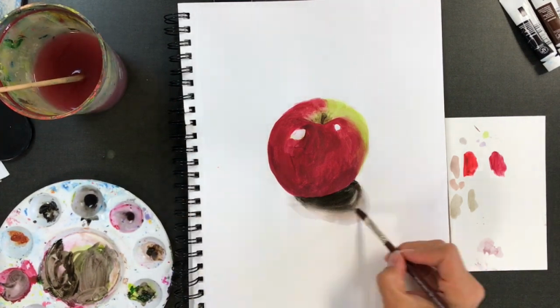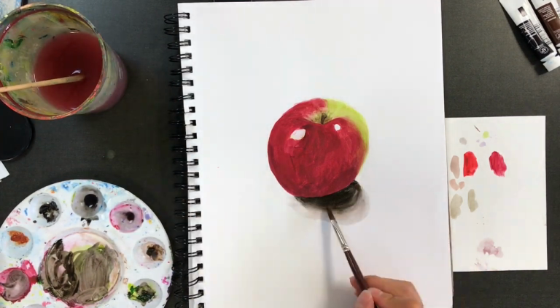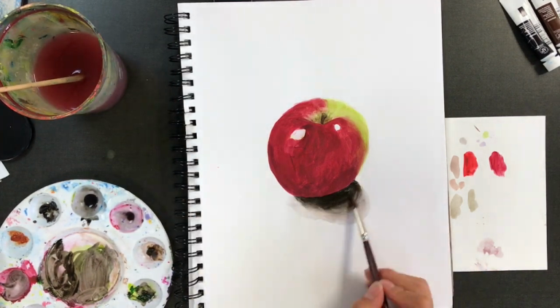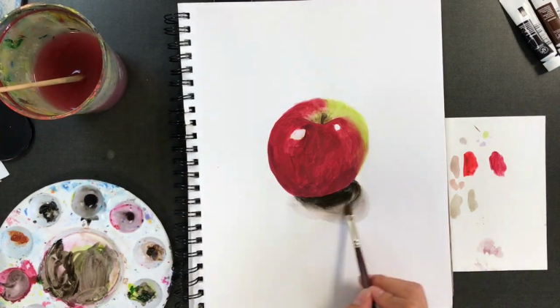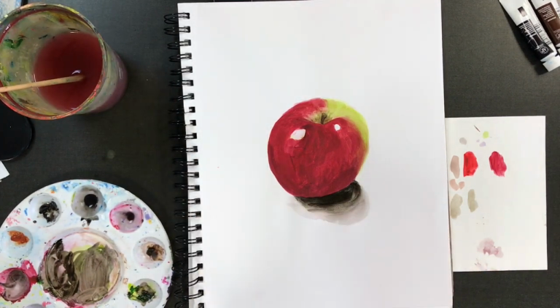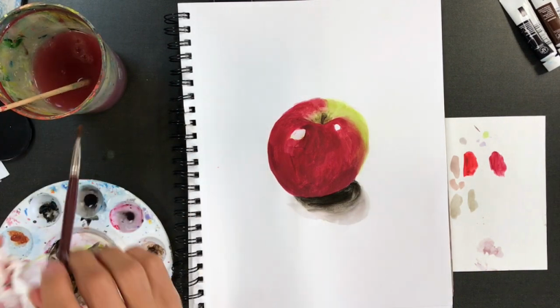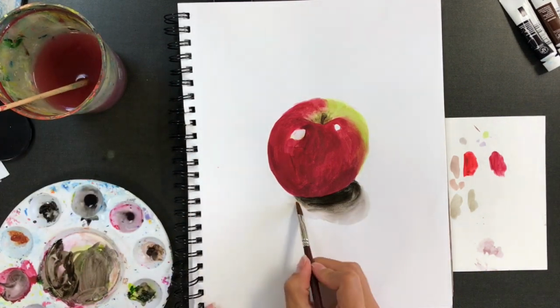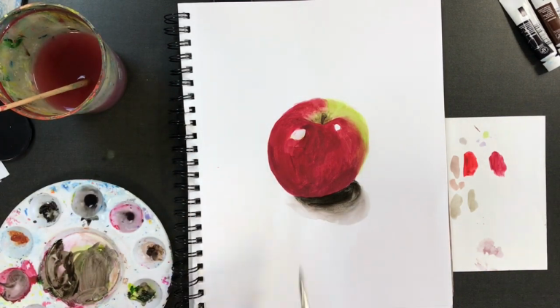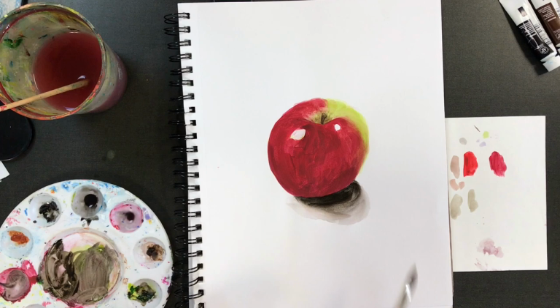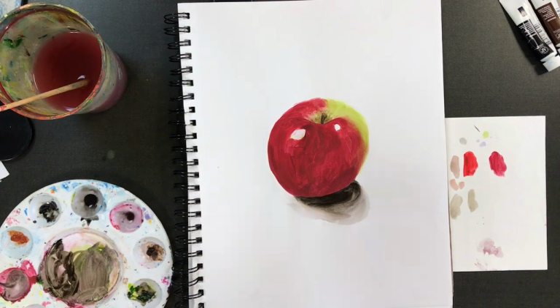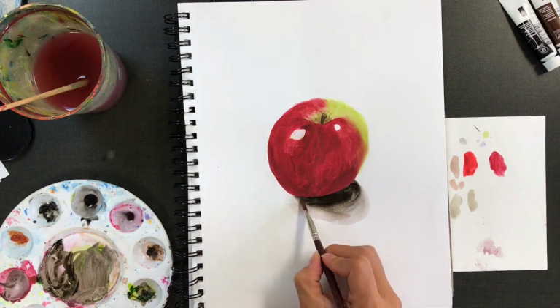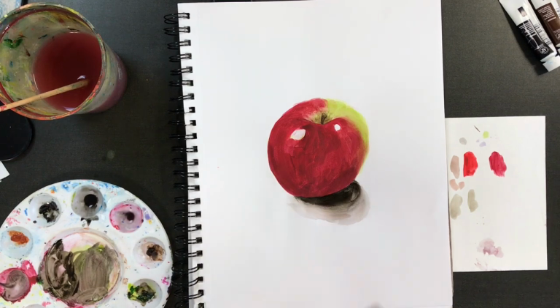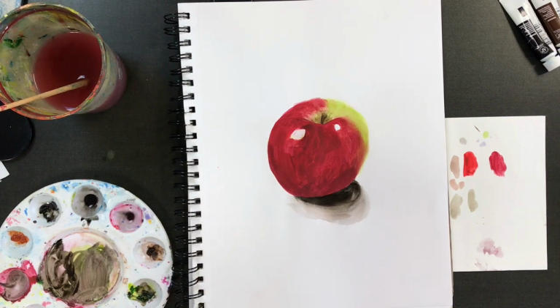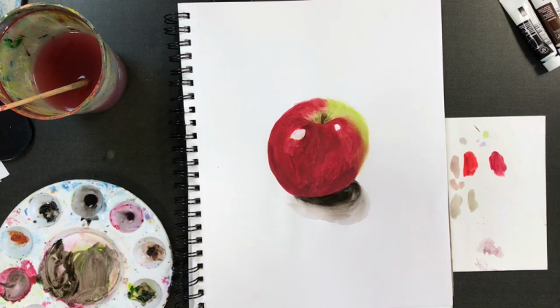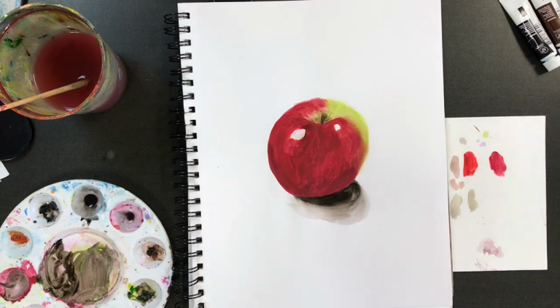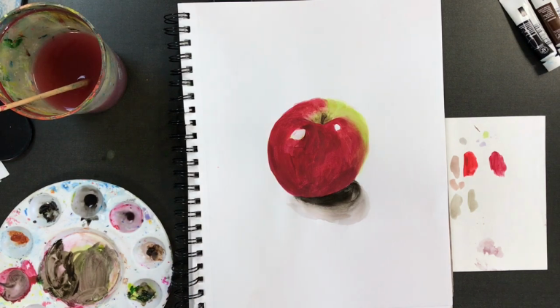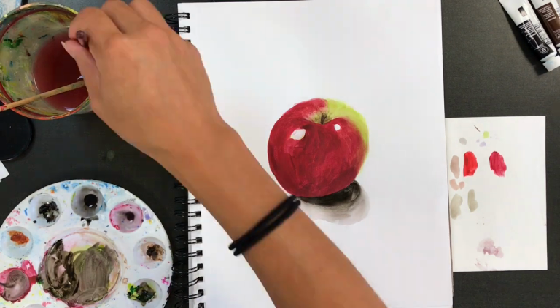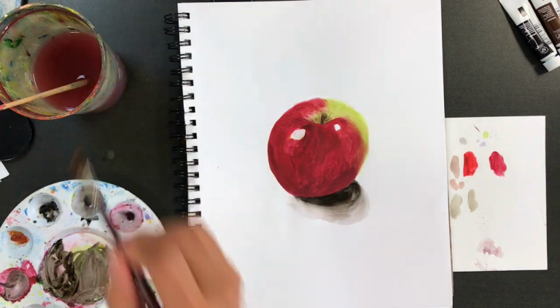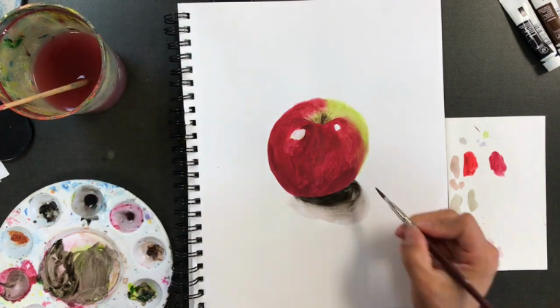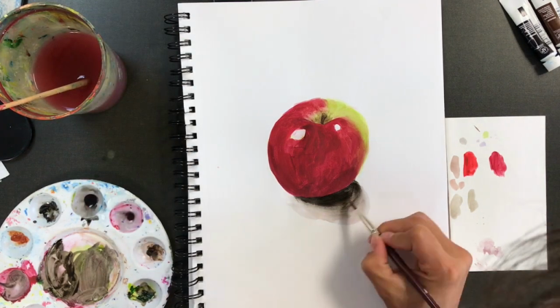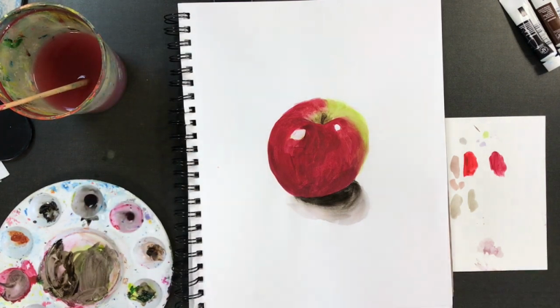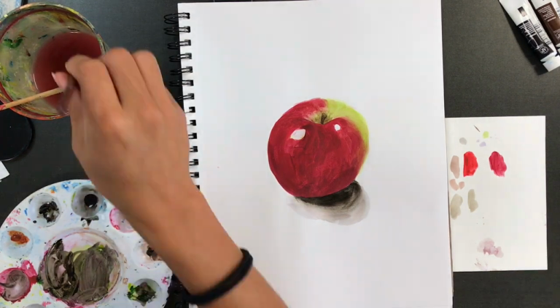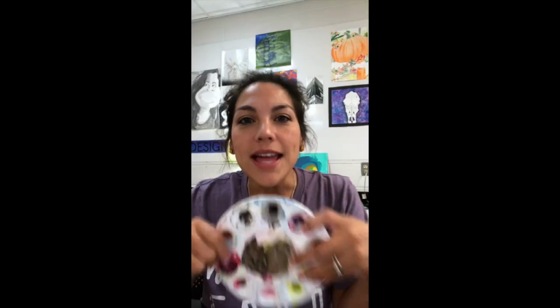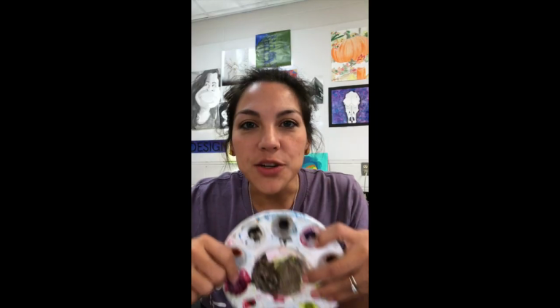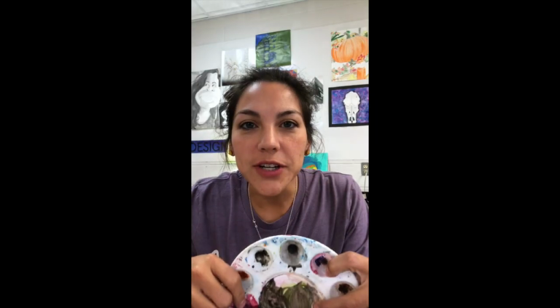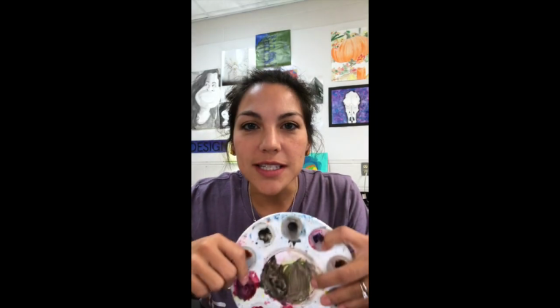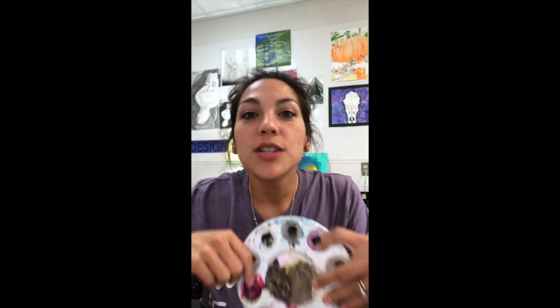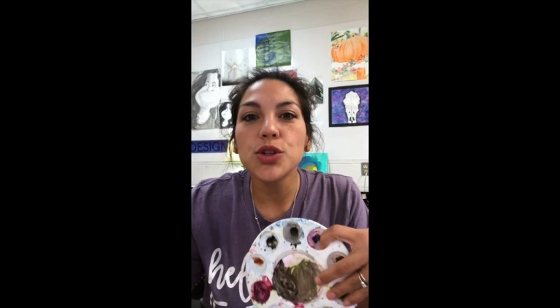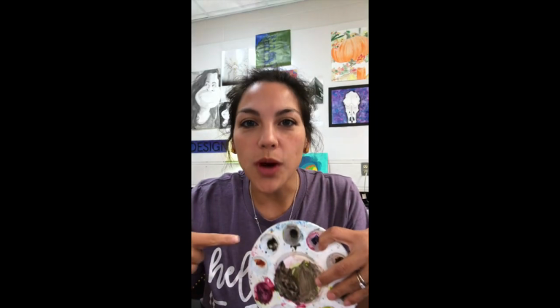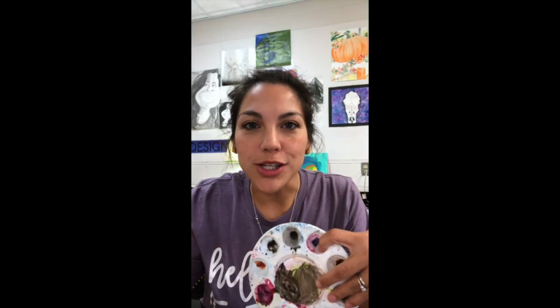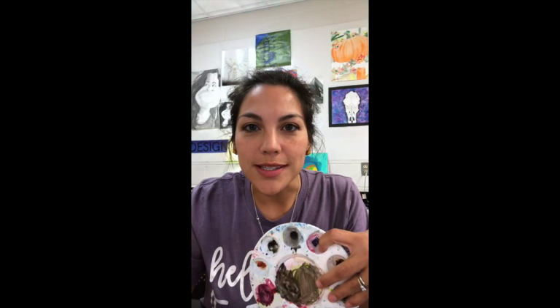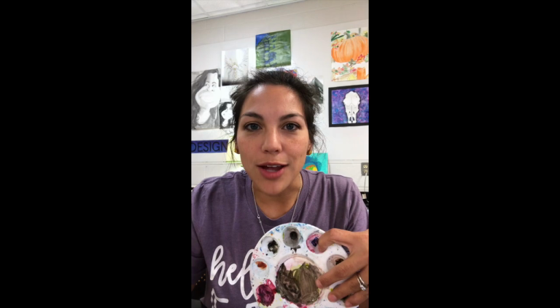Getting my last shadows and finishing touches in, and there you have it. And don't forget to wash your brush out.